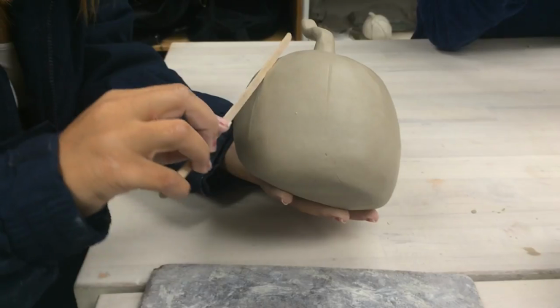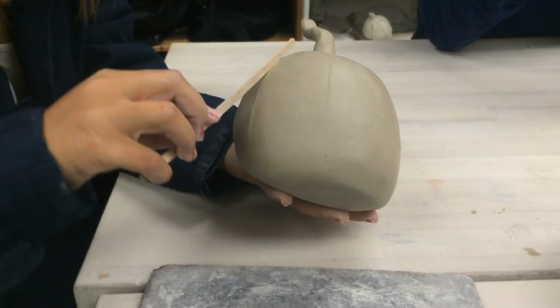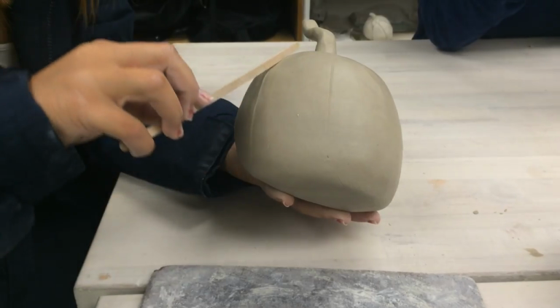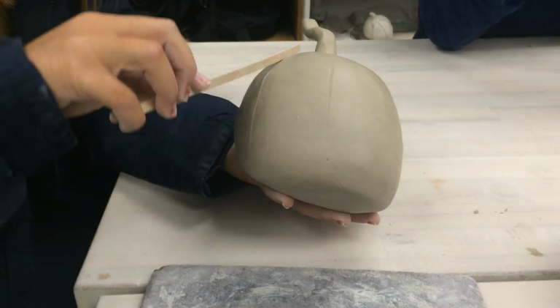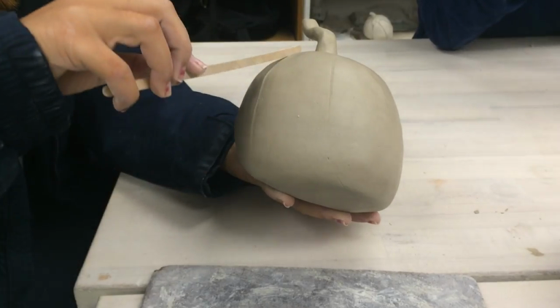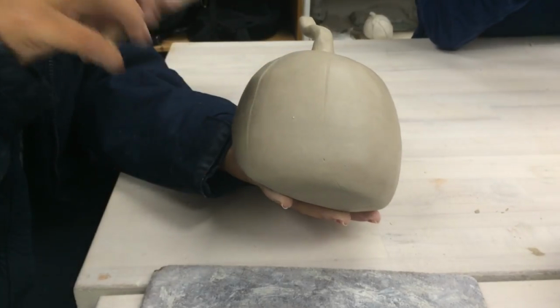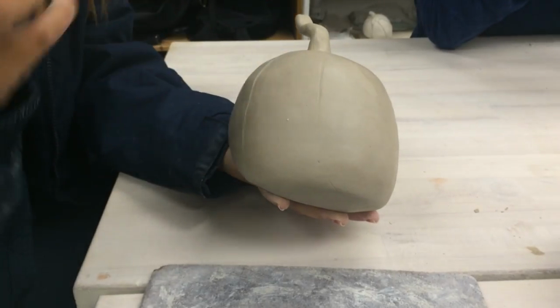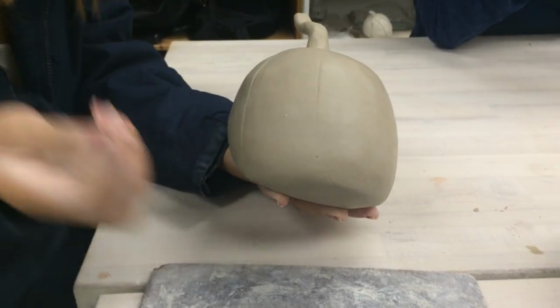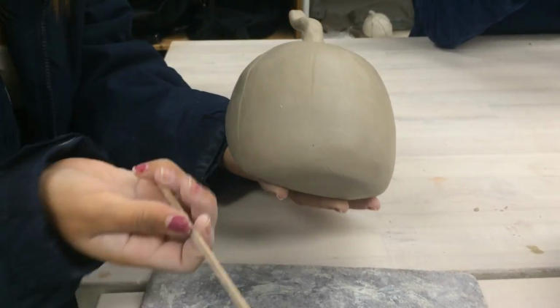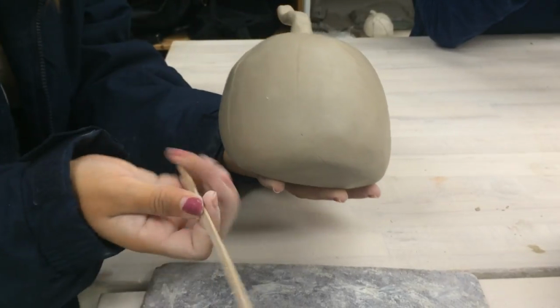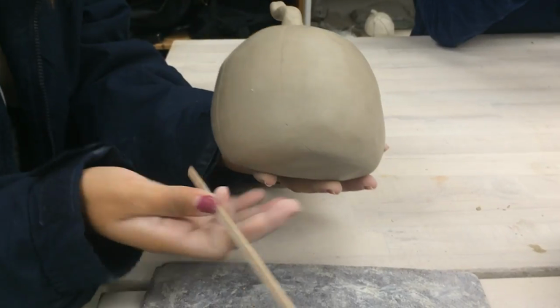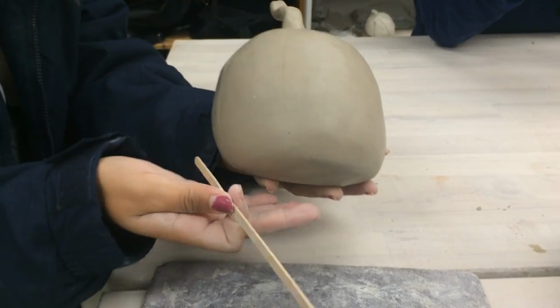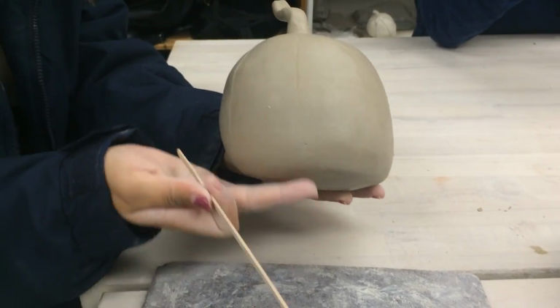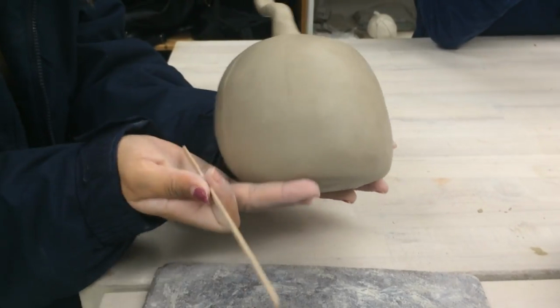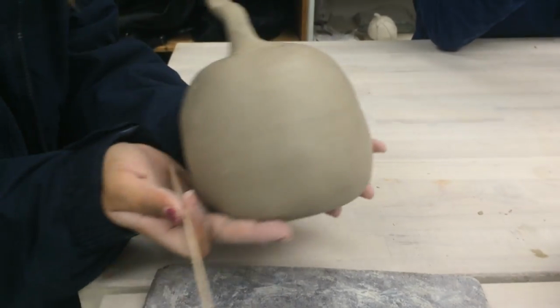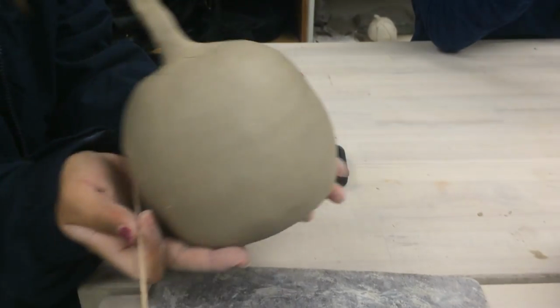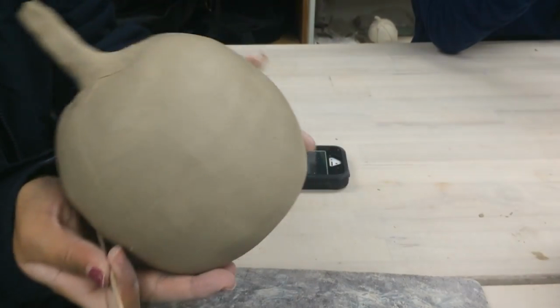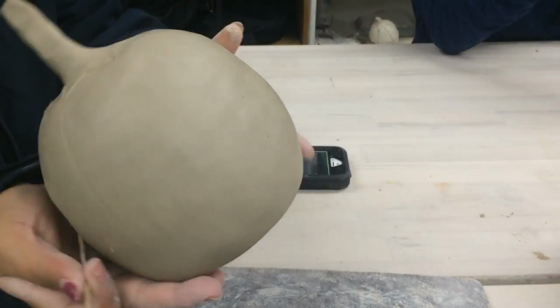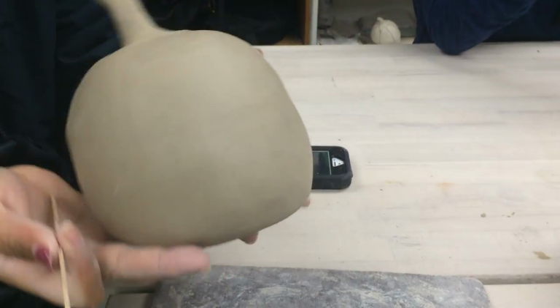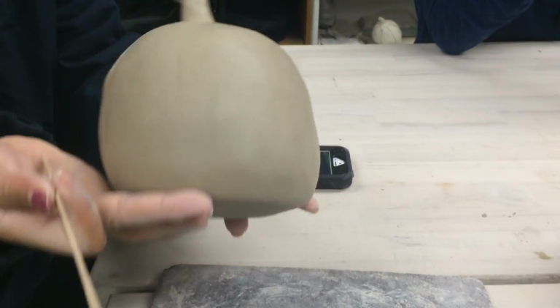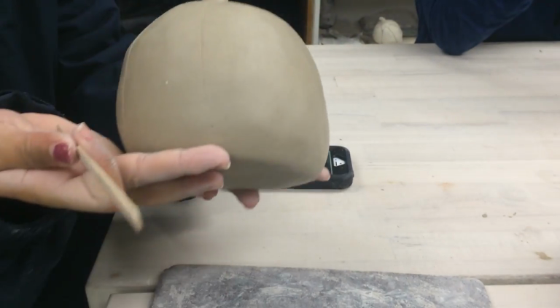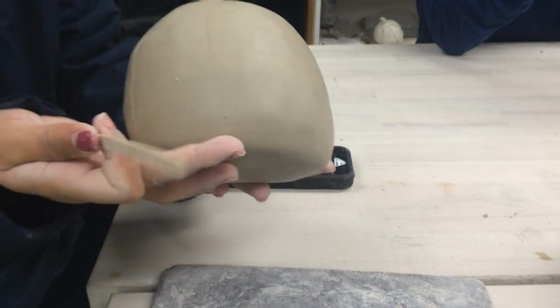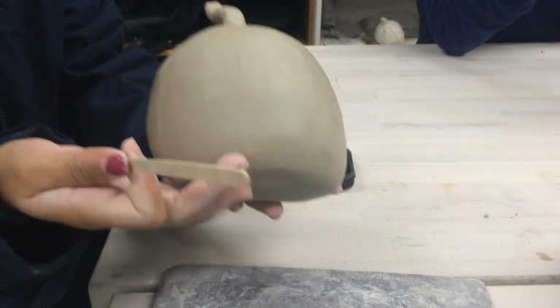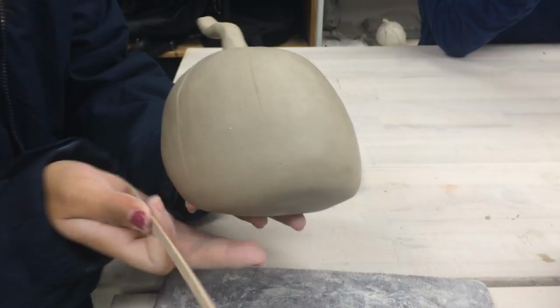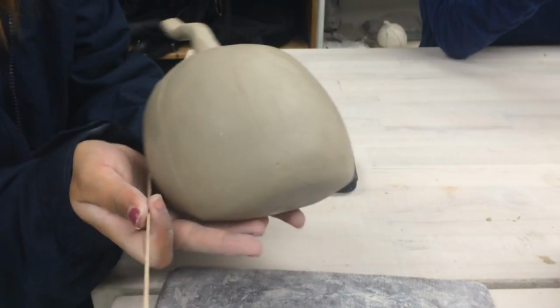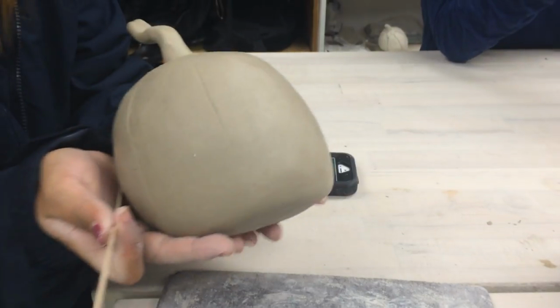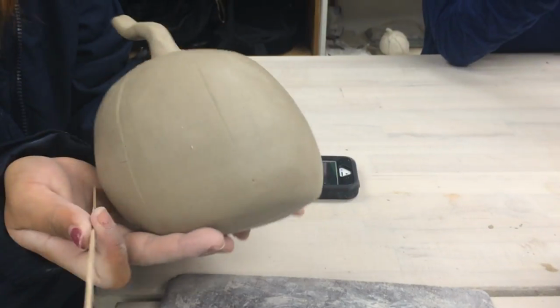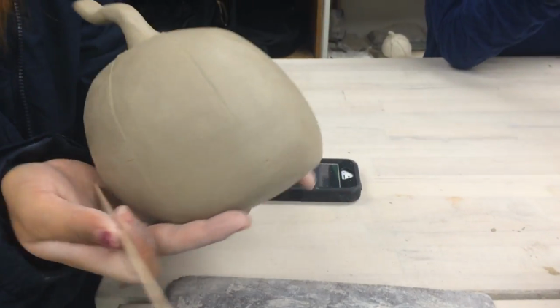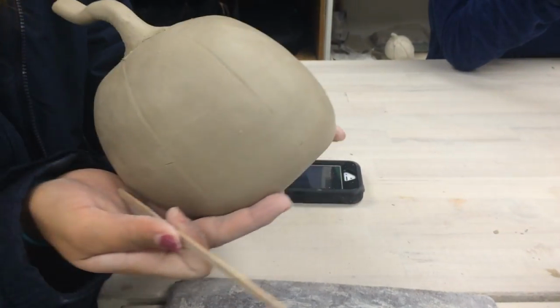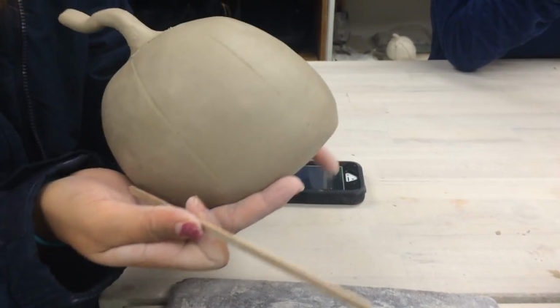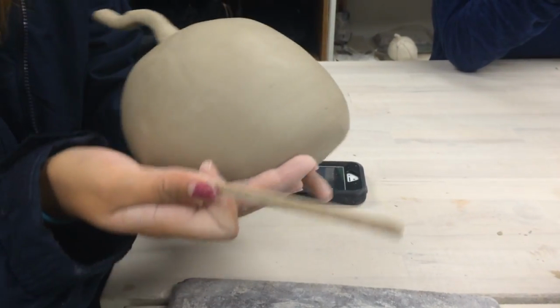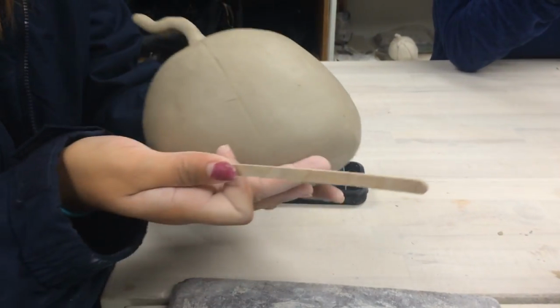After that is done, take the side of the popsicle stick and imprint it vertically around the pumpkin.